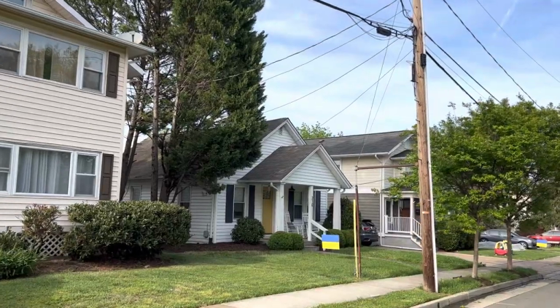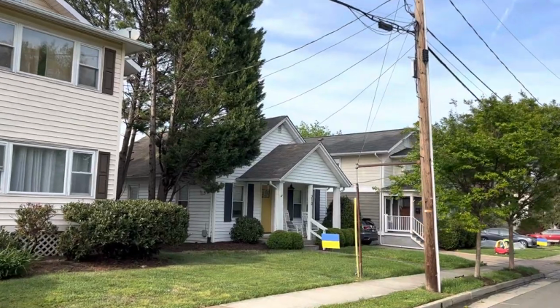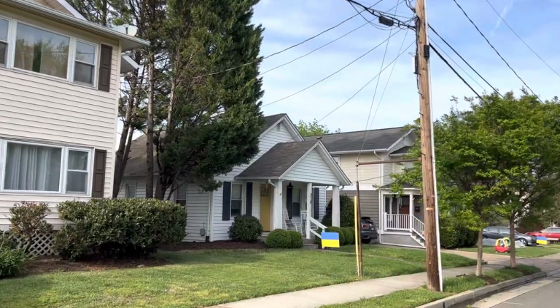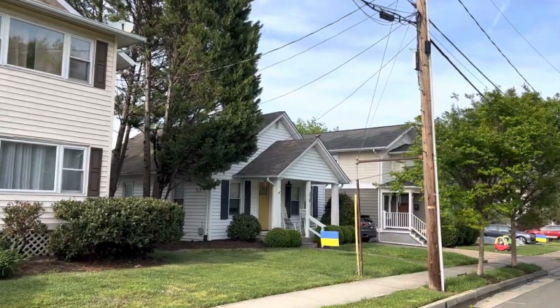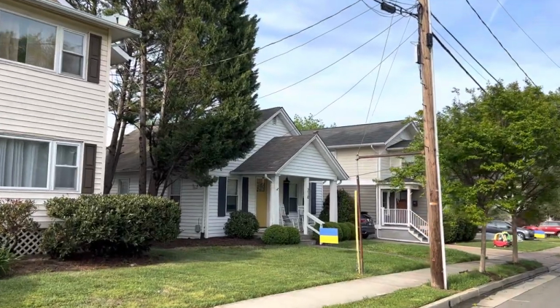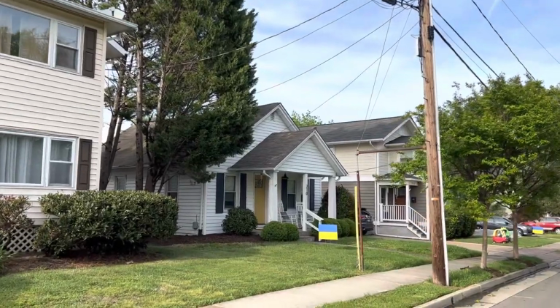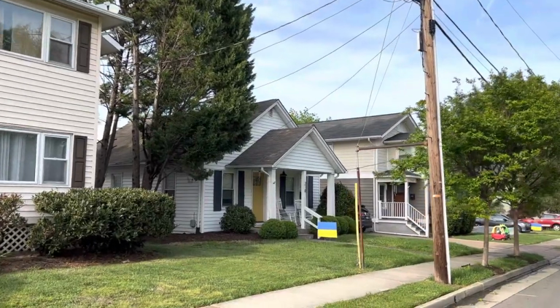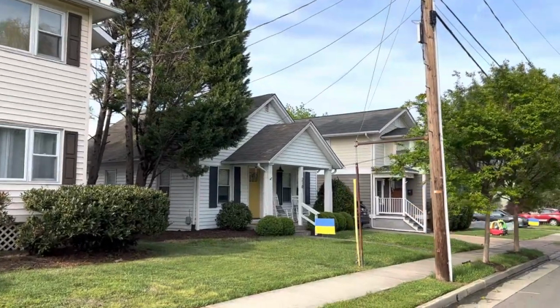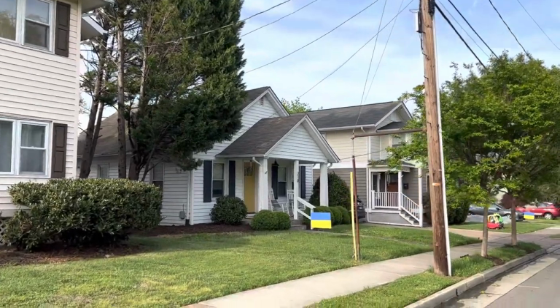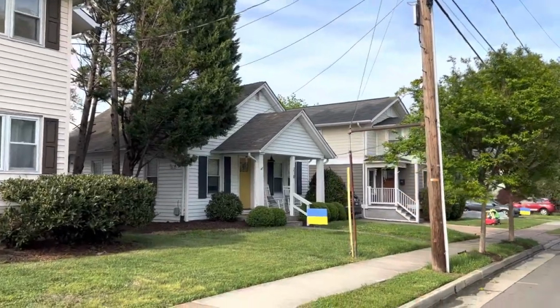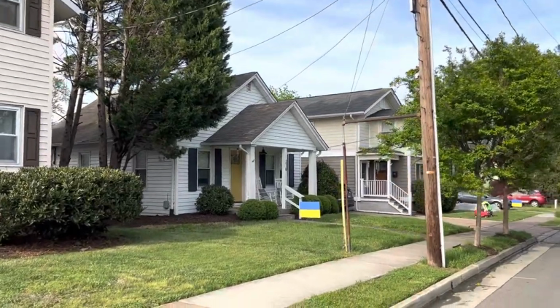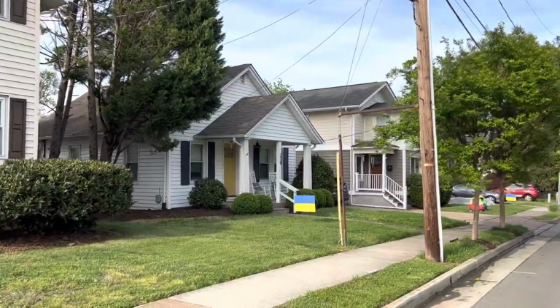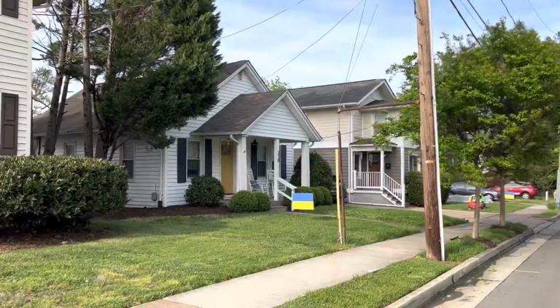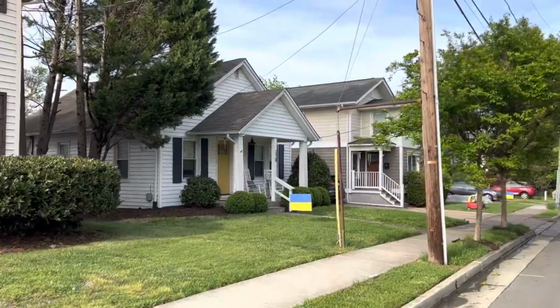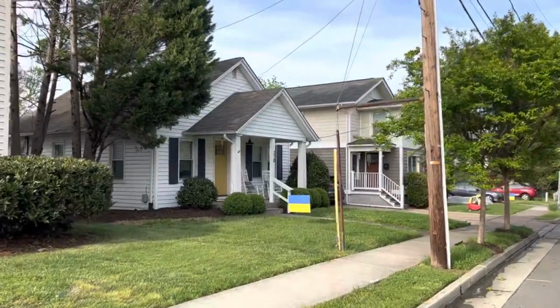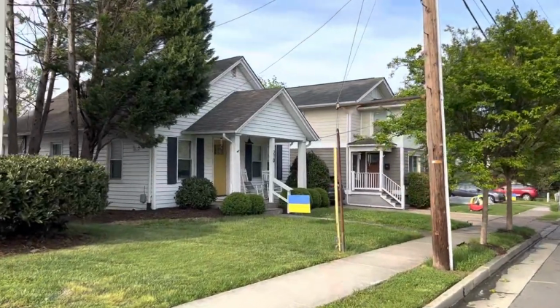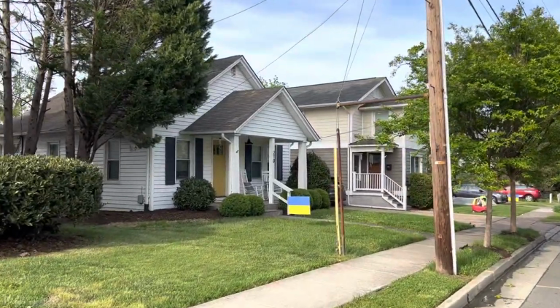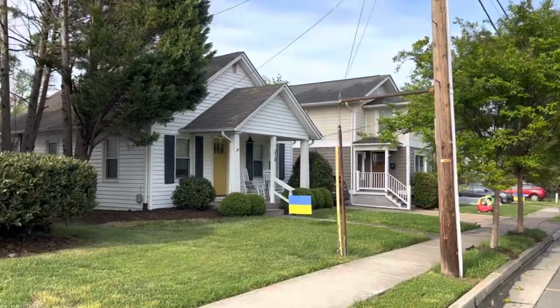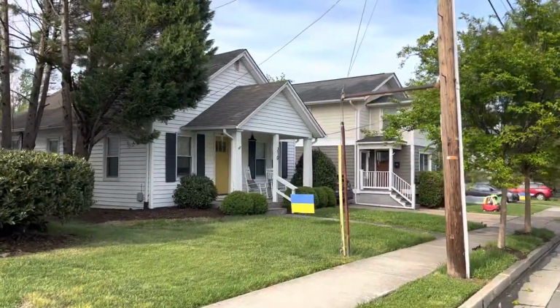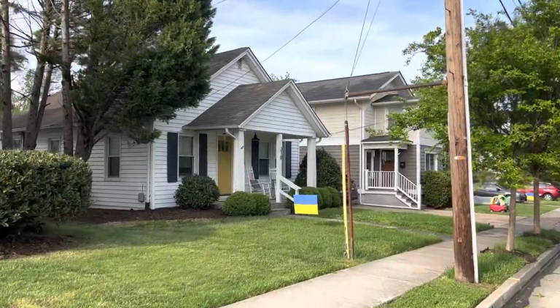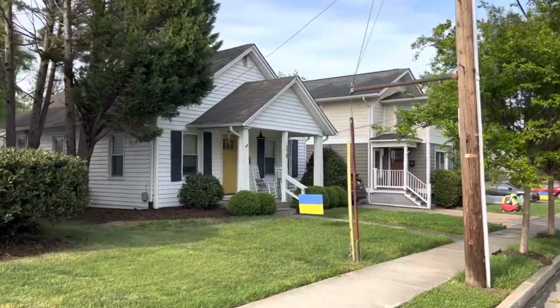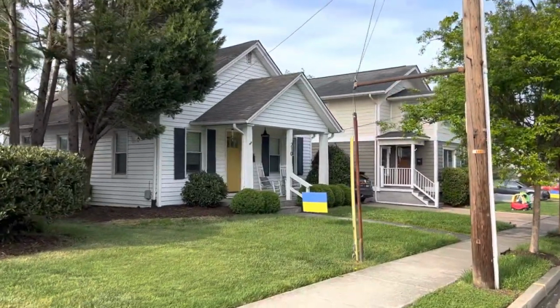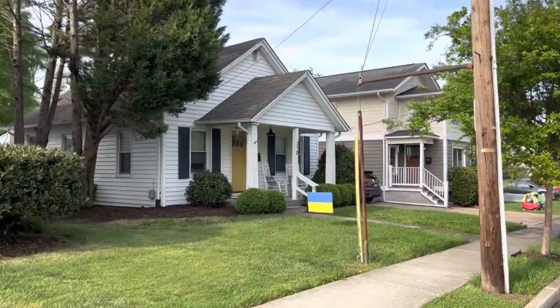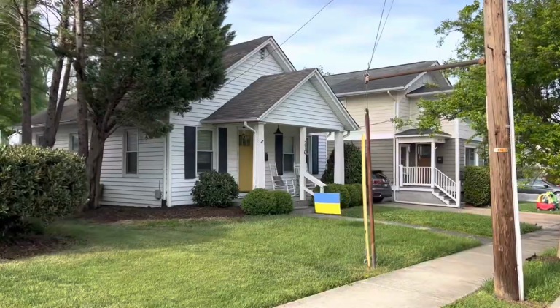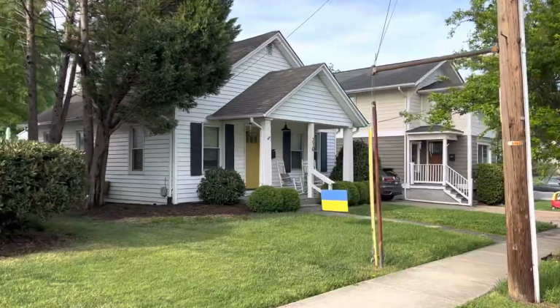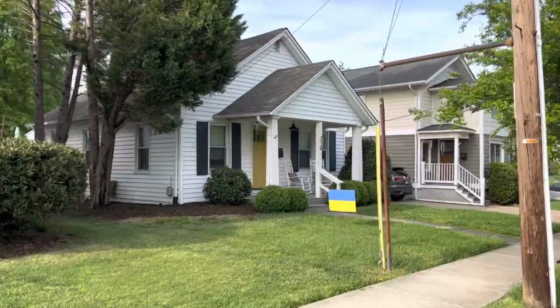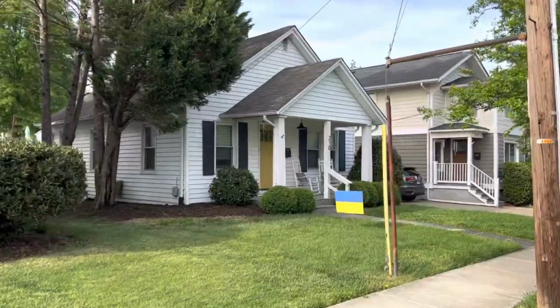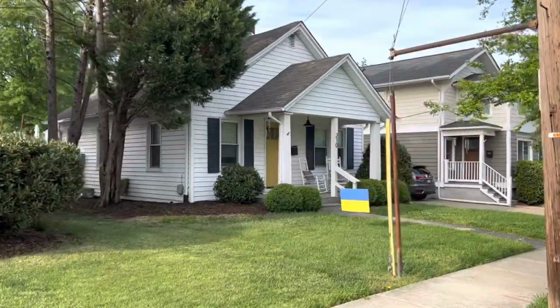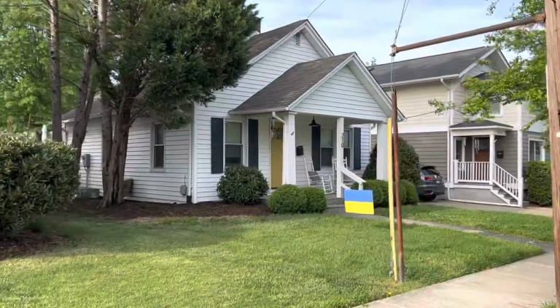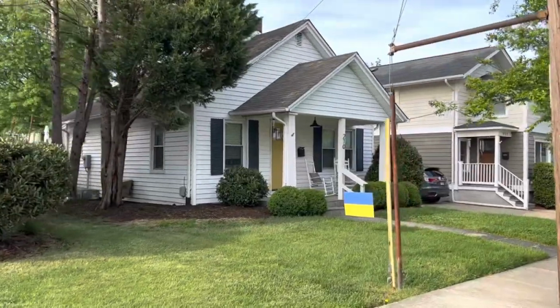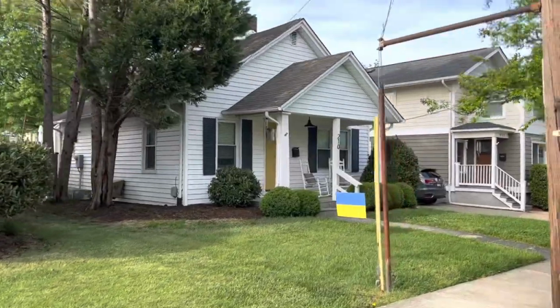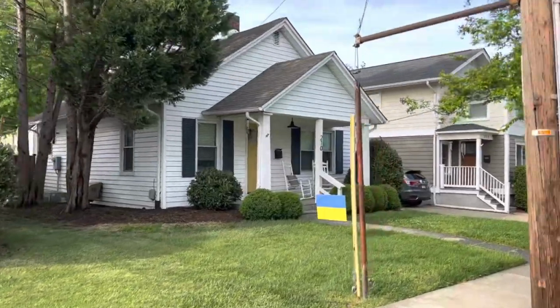Hello there, folks. Hope you're all doing well. Beautiful day here in Alexandria, Virginia. Just came down here today.